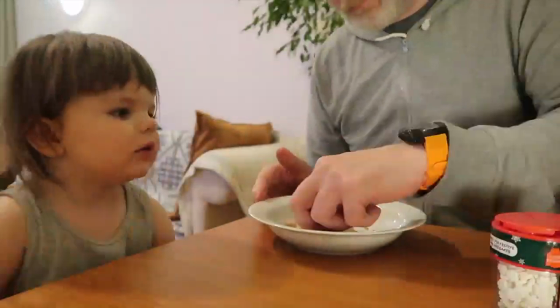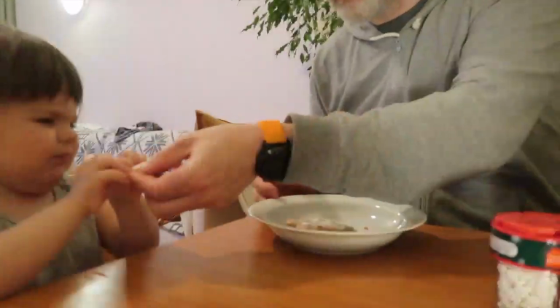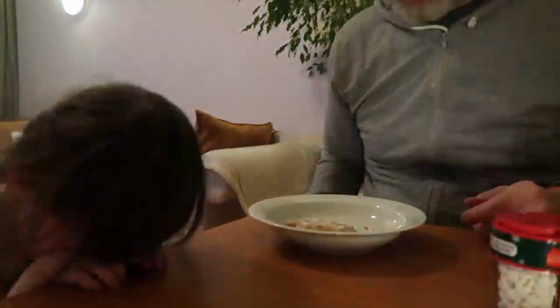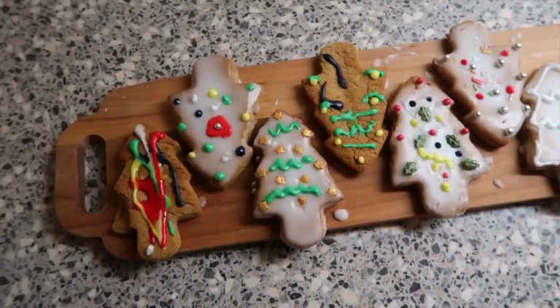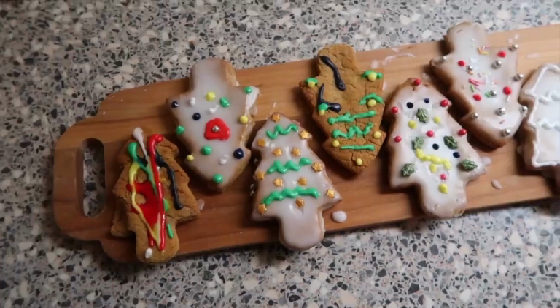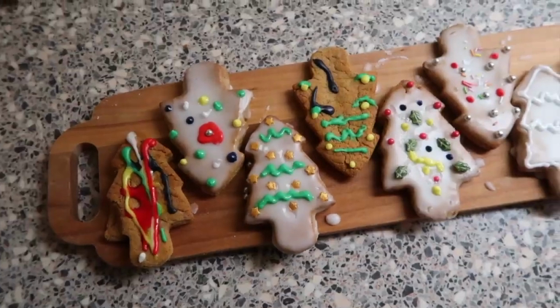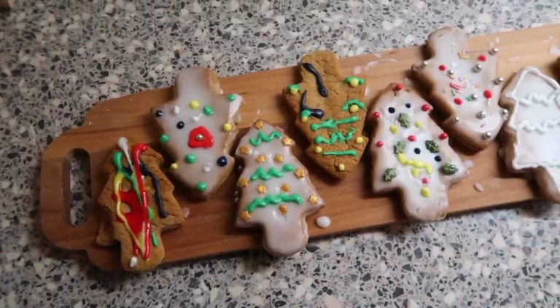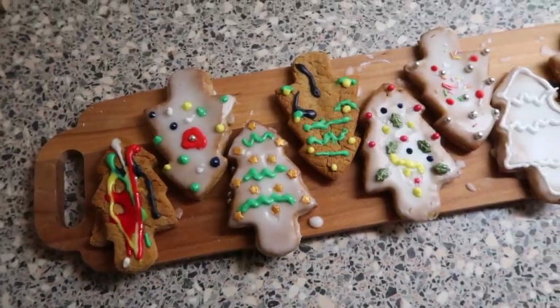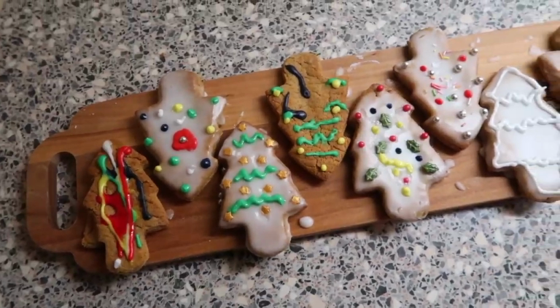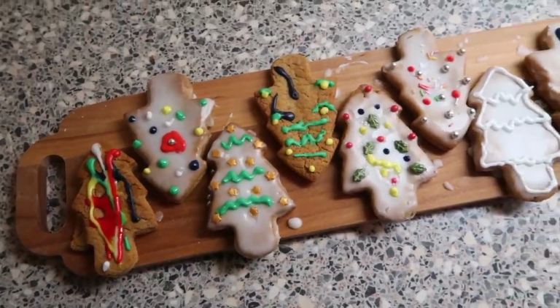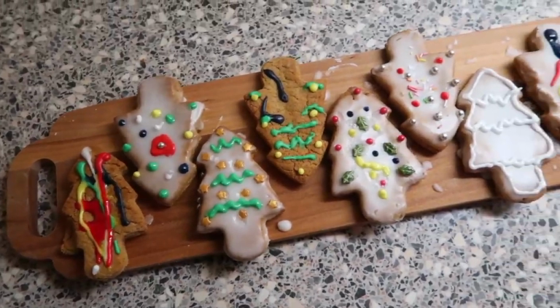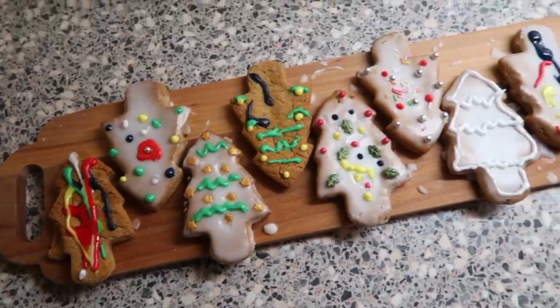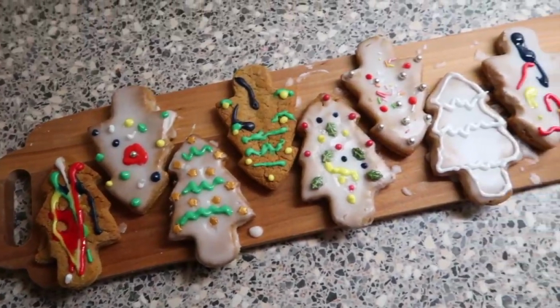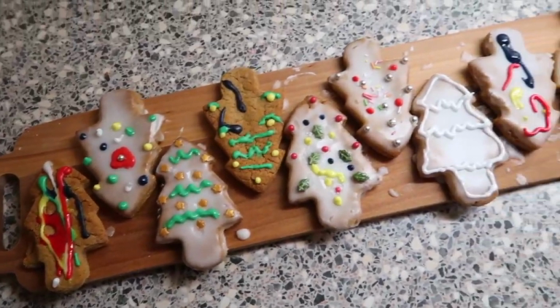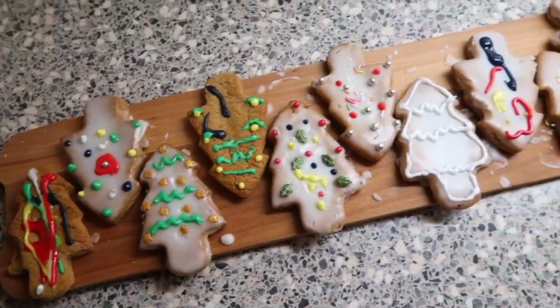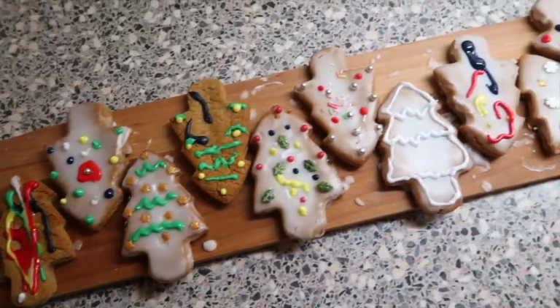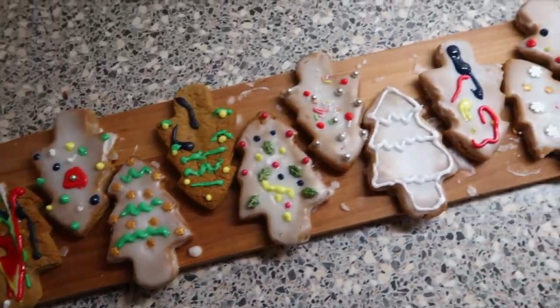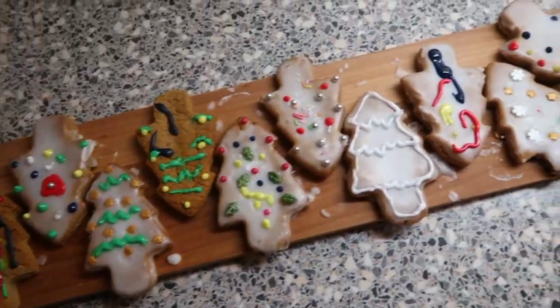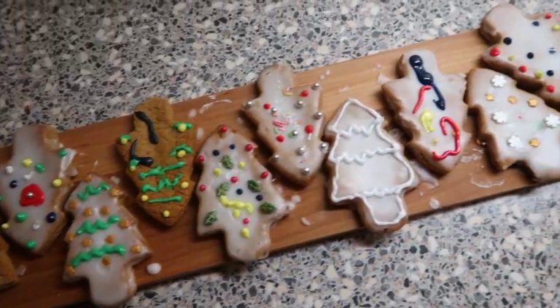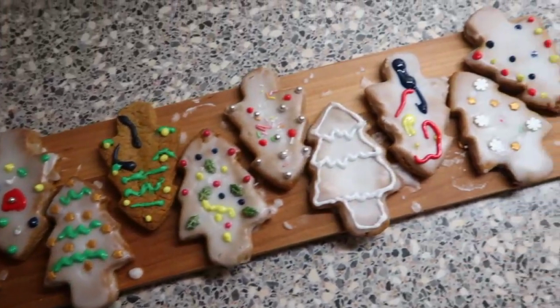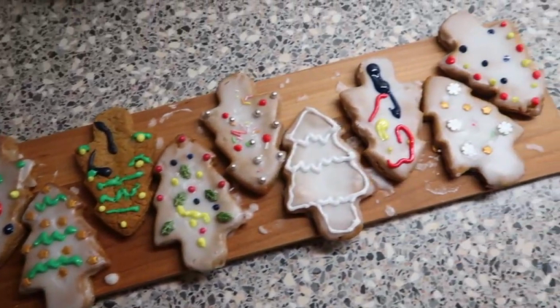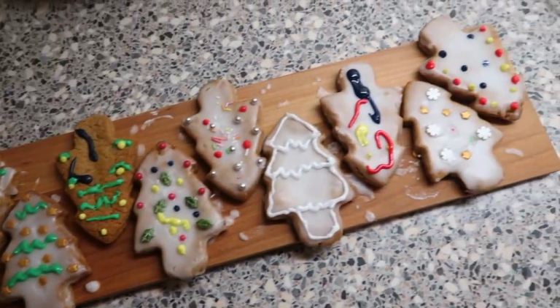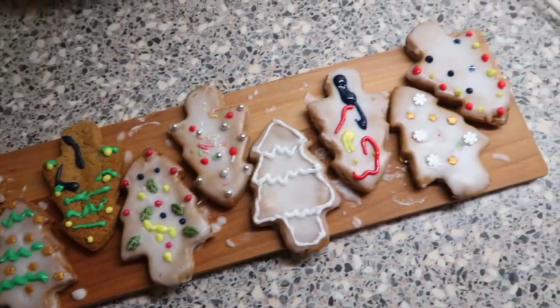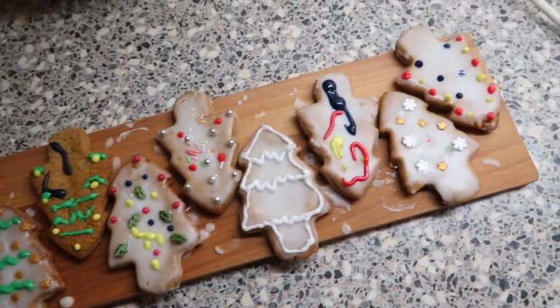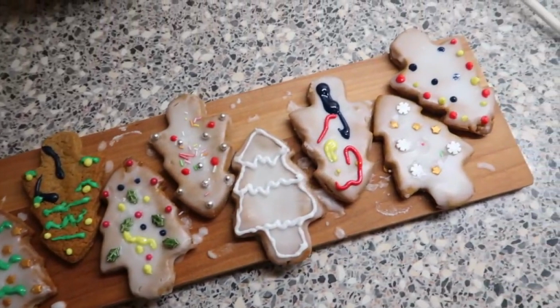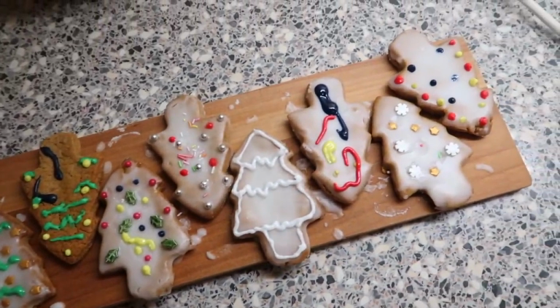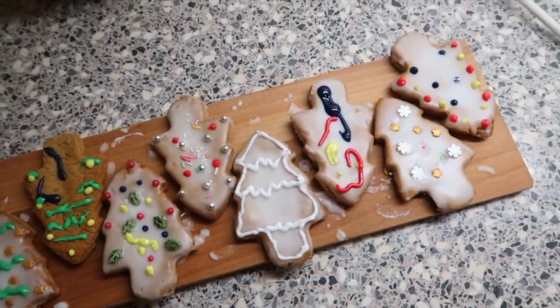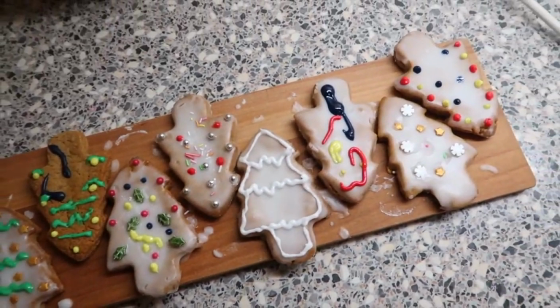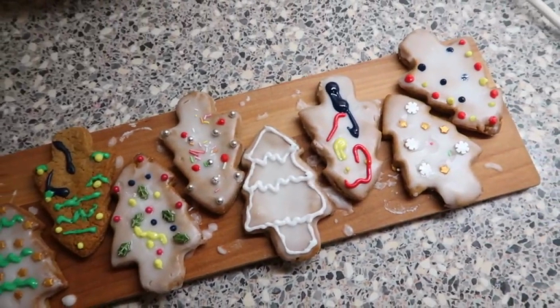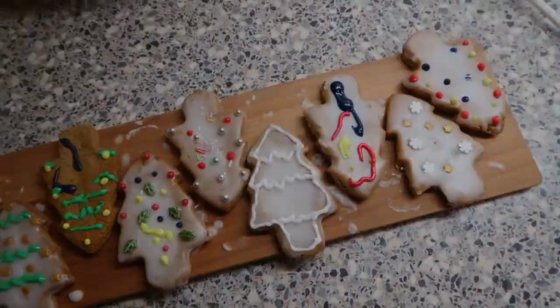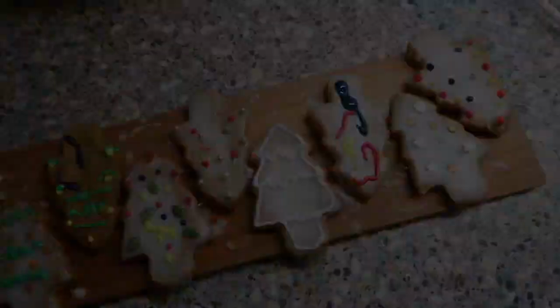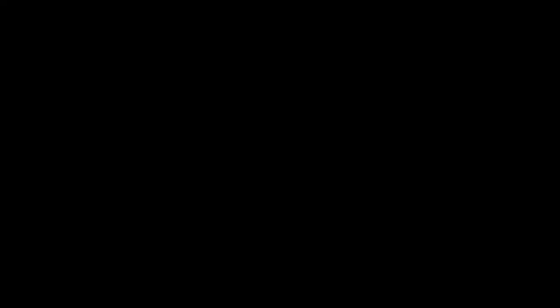And this is the finished masterpieces. It's really beautiful.